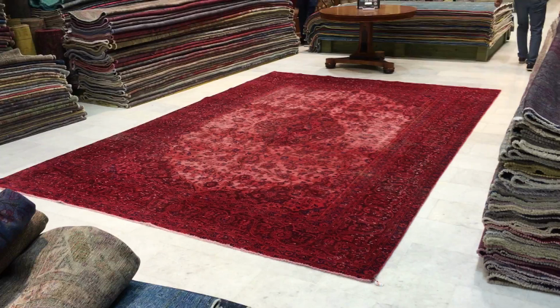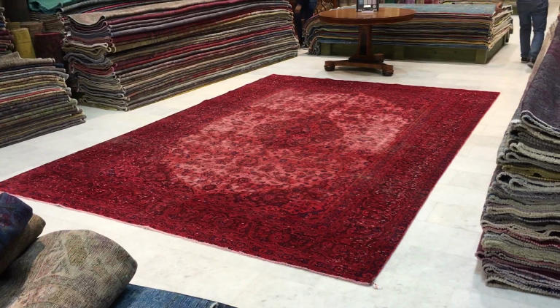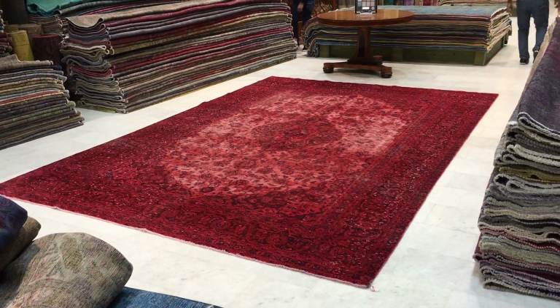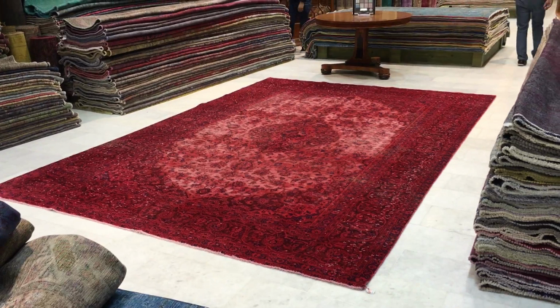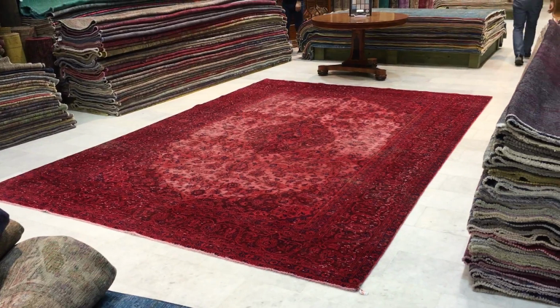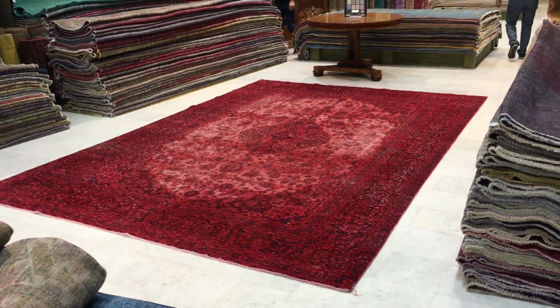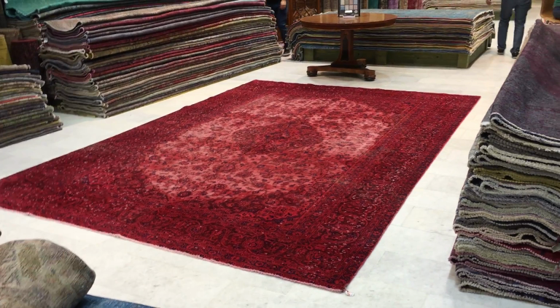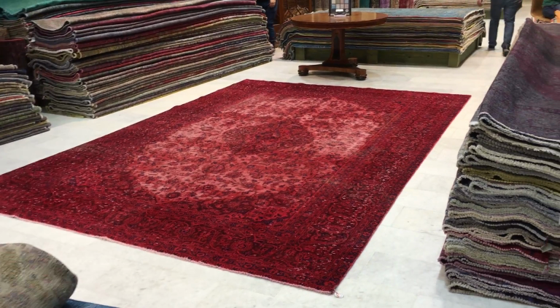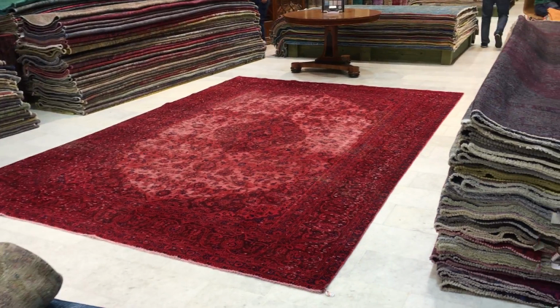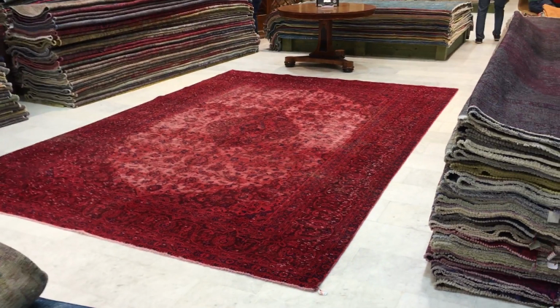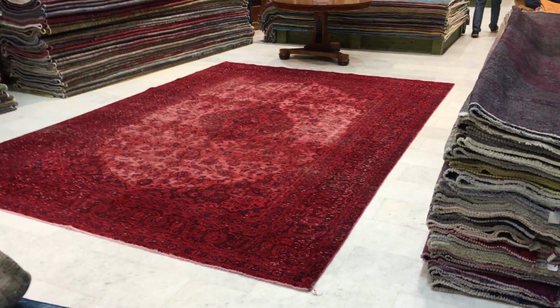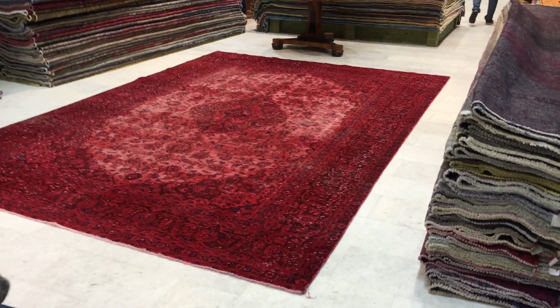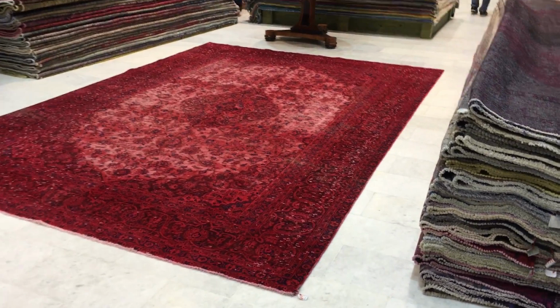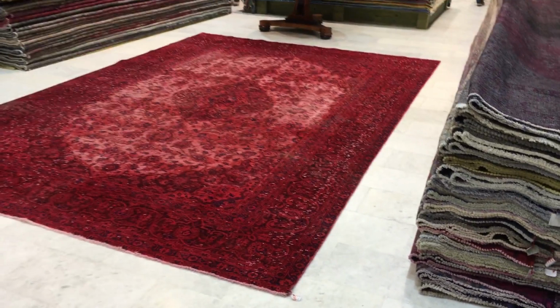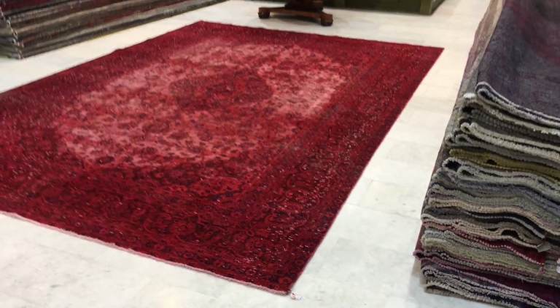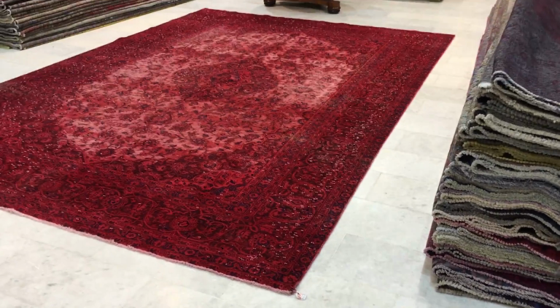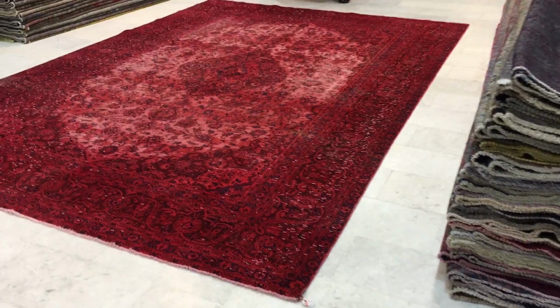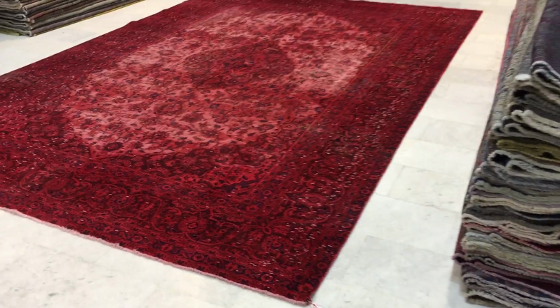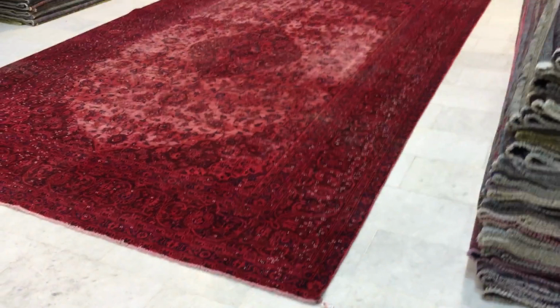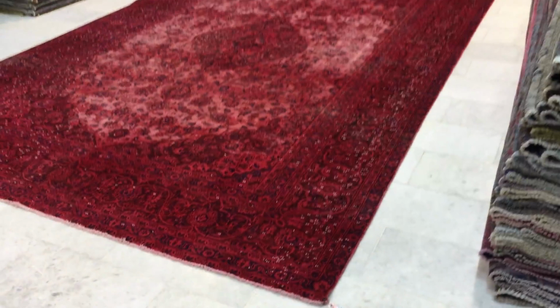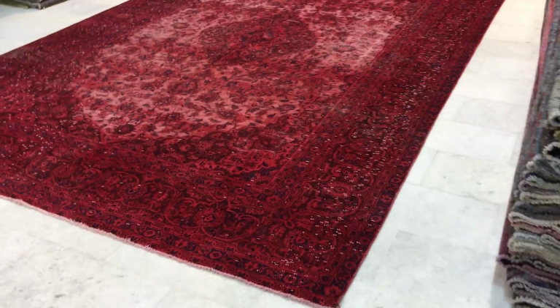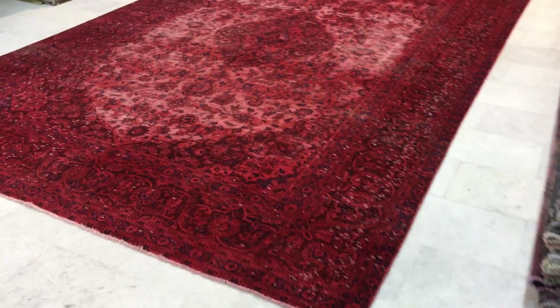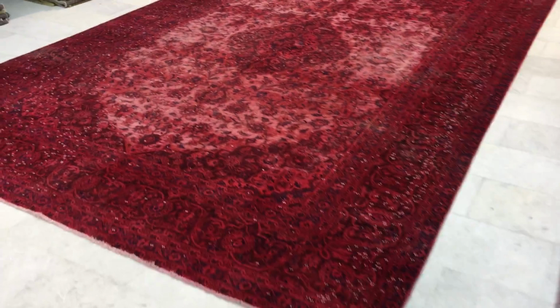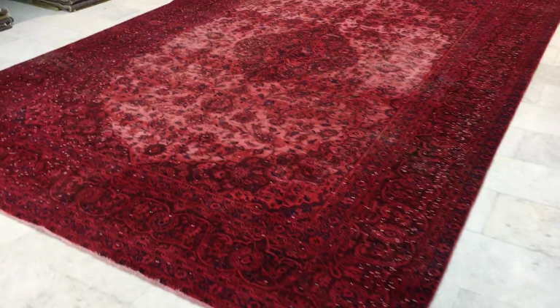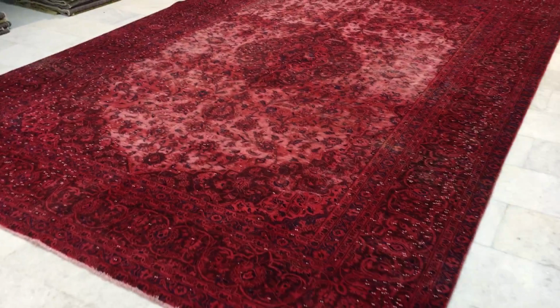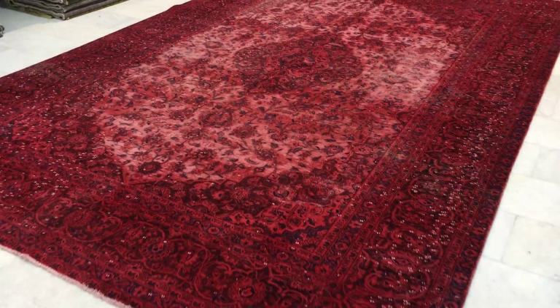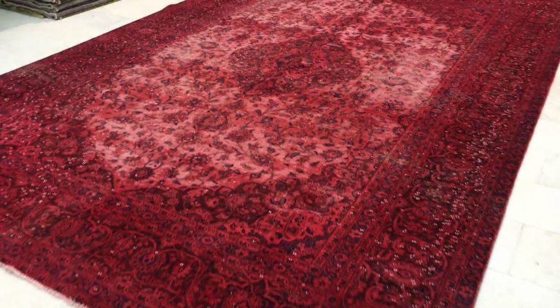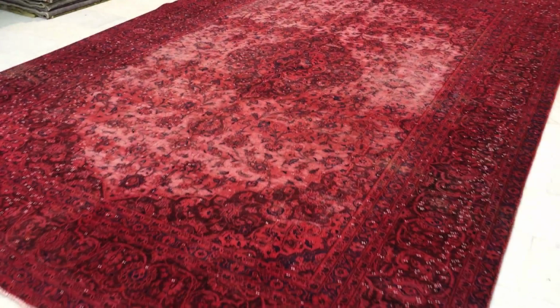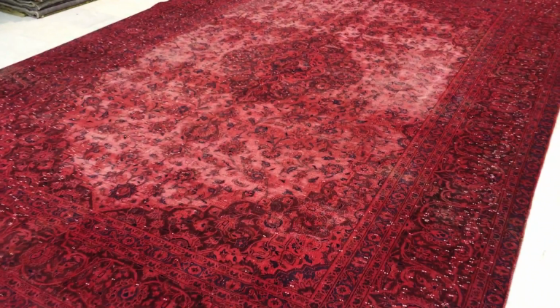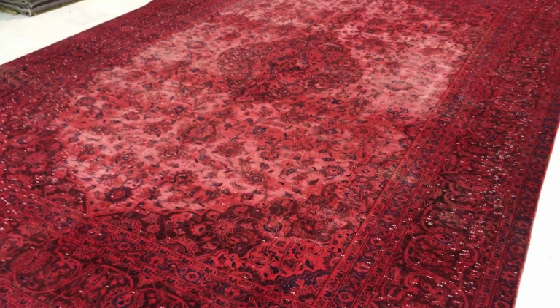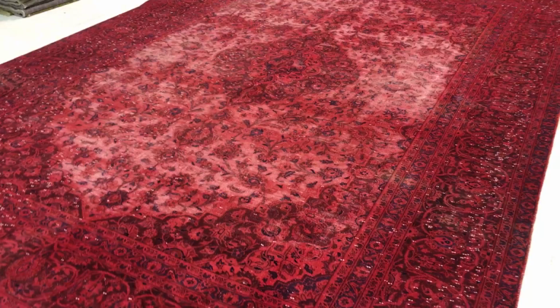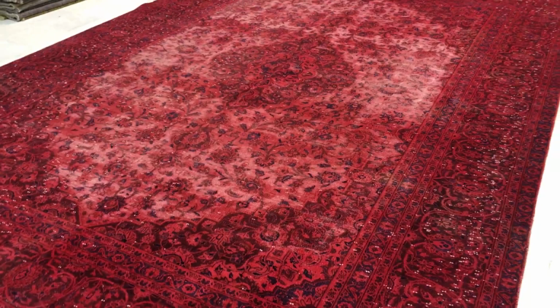This is vintage carpet 8123. It's a Persian handmade vintage carpet.